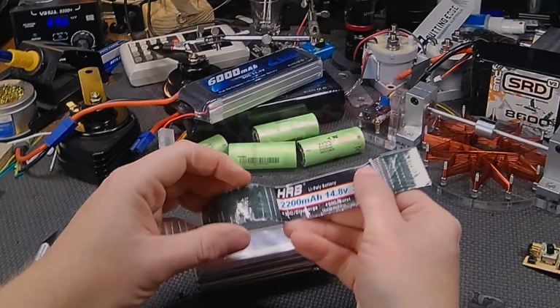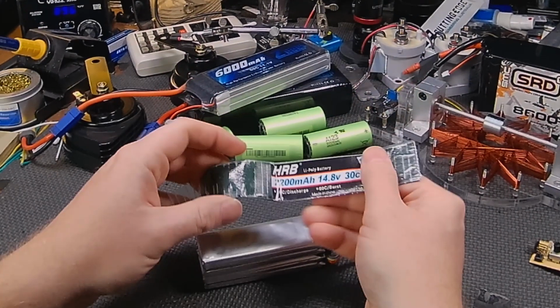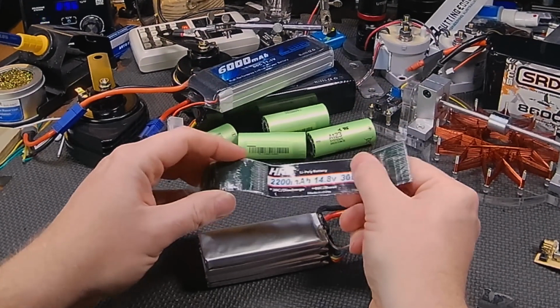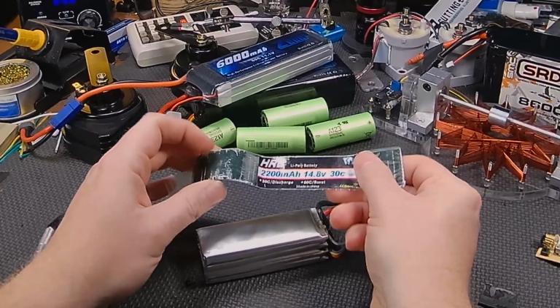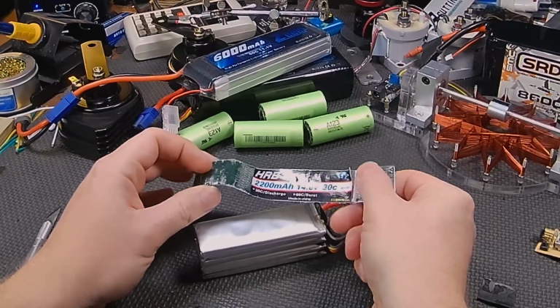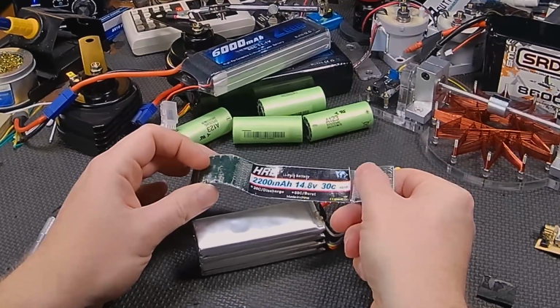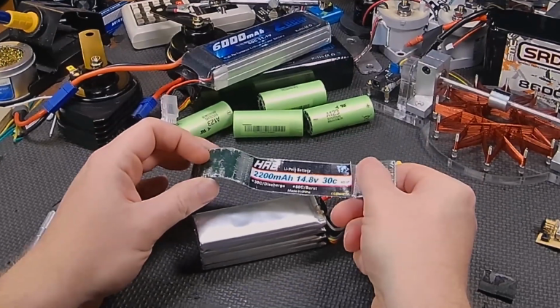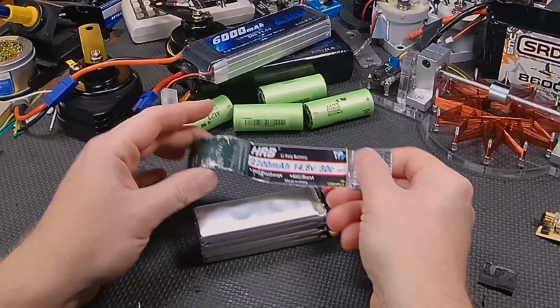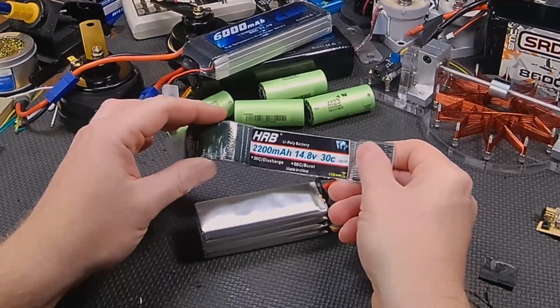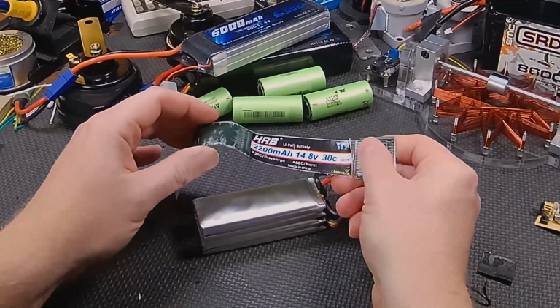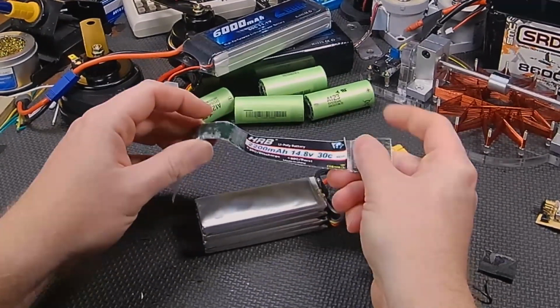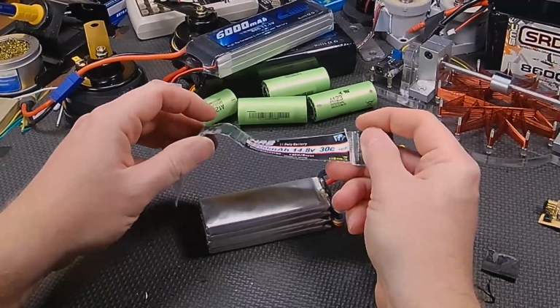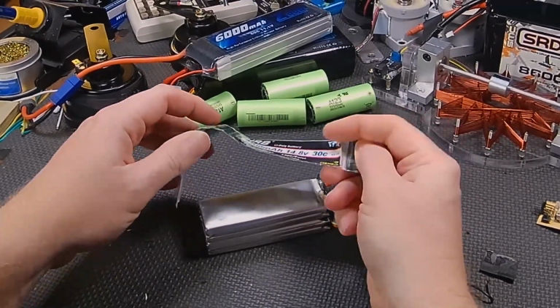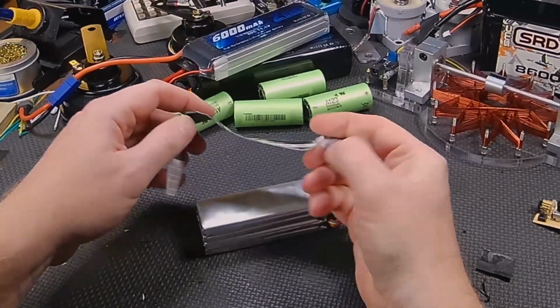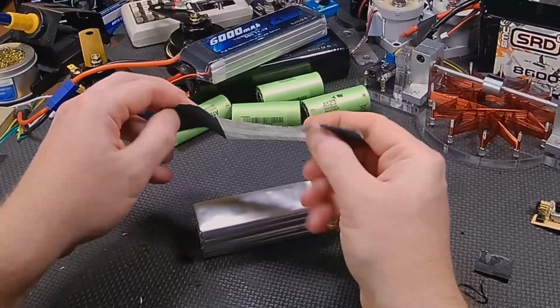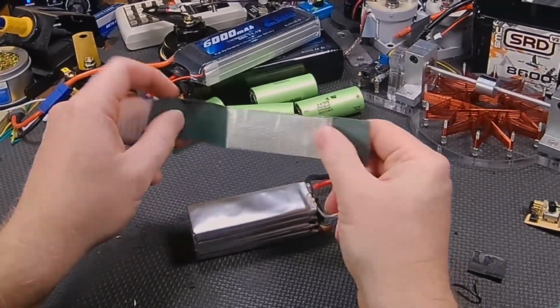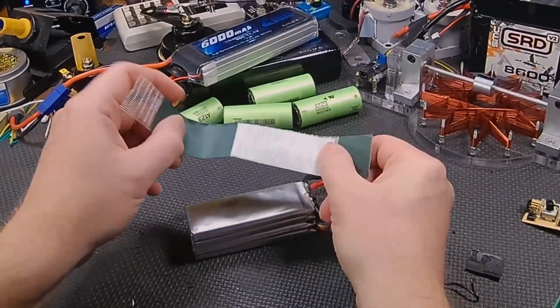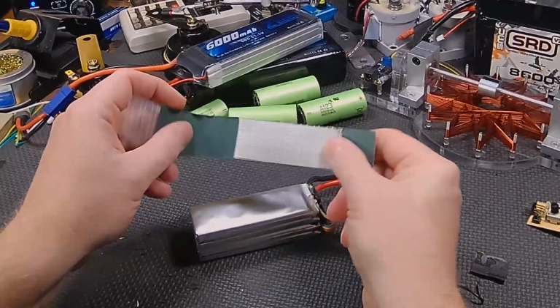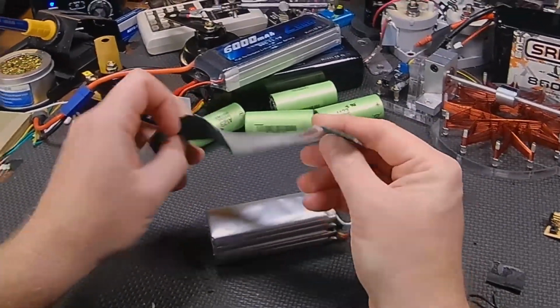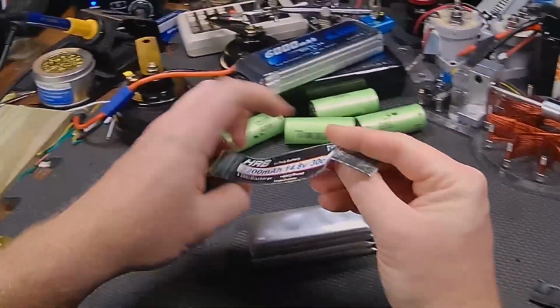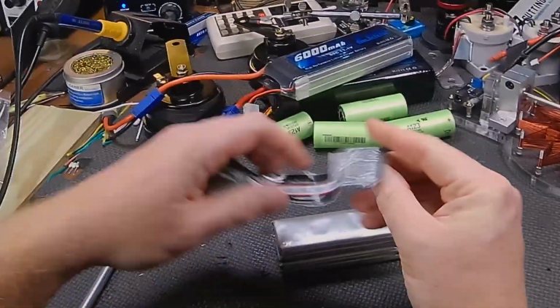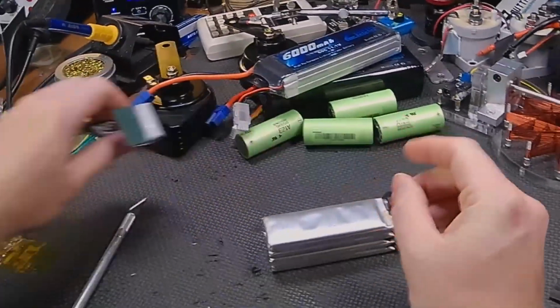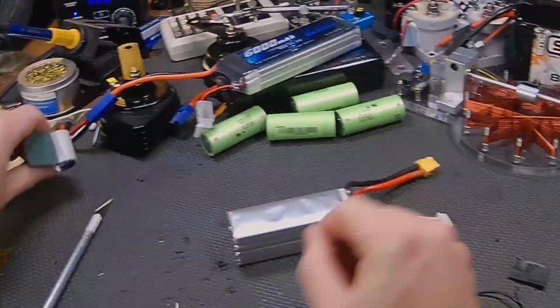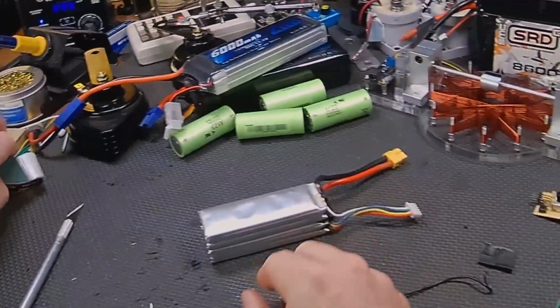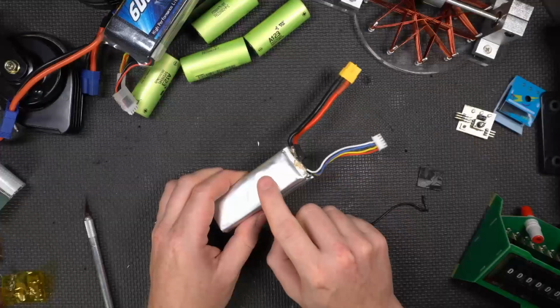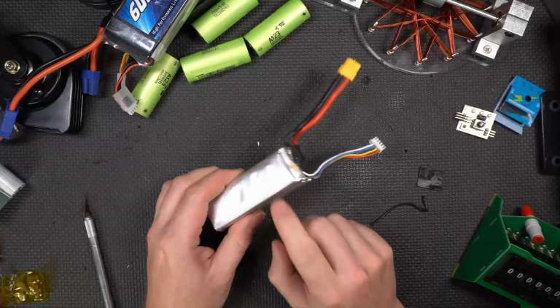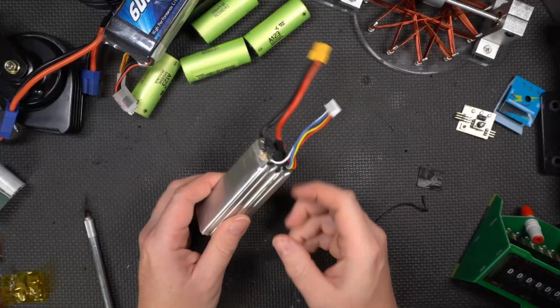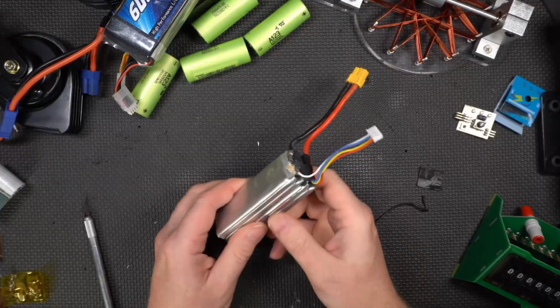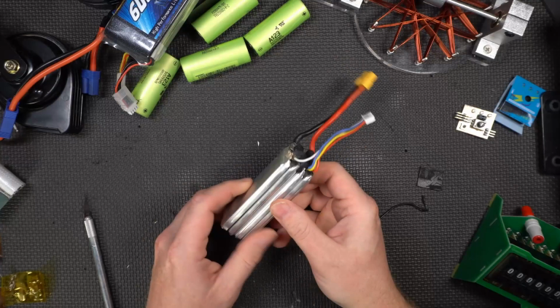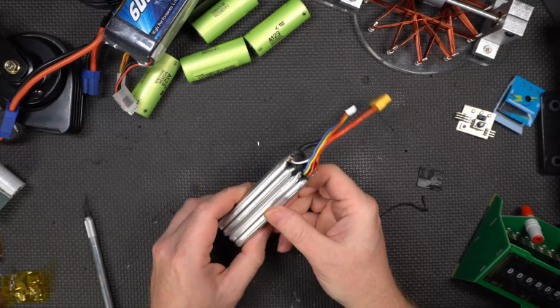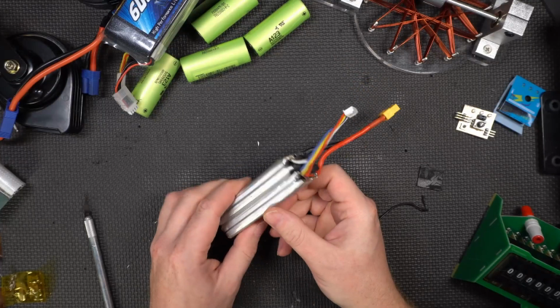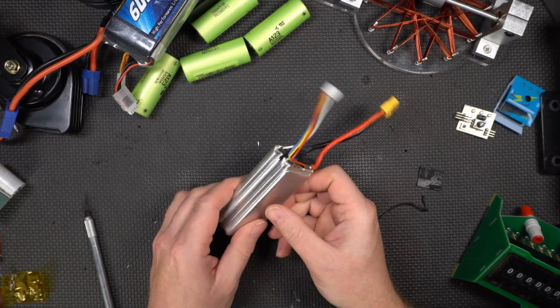This thing started out as a 4S pack, but one of the cells has gone bad — the one right on top, as a matter of fact.